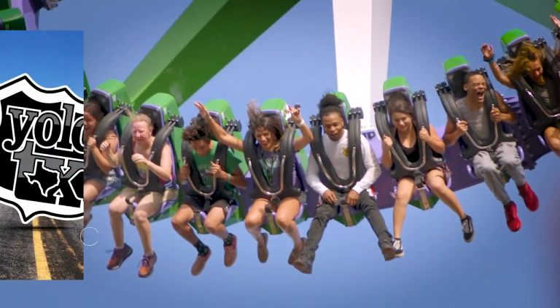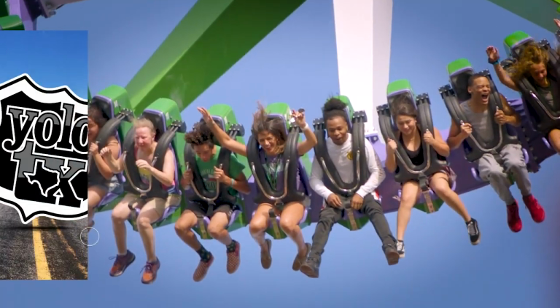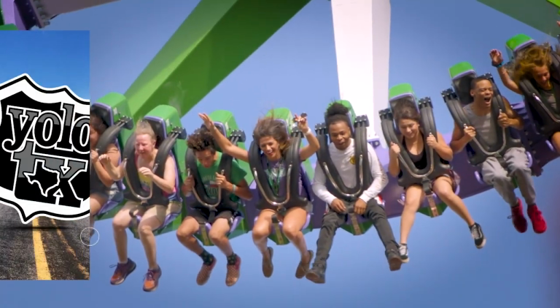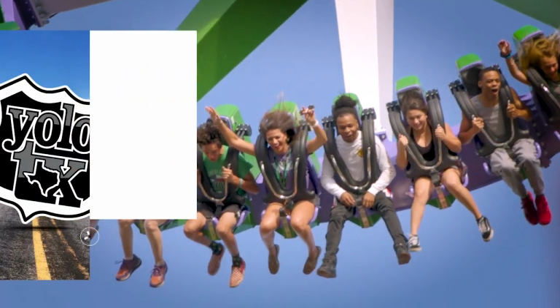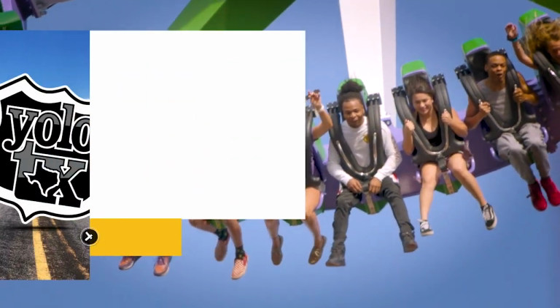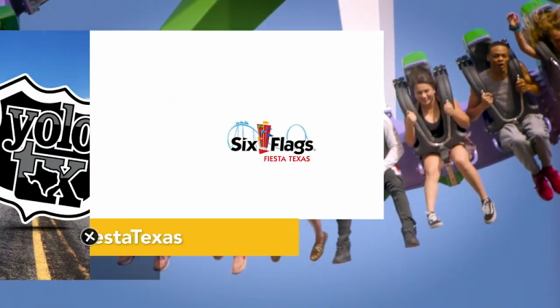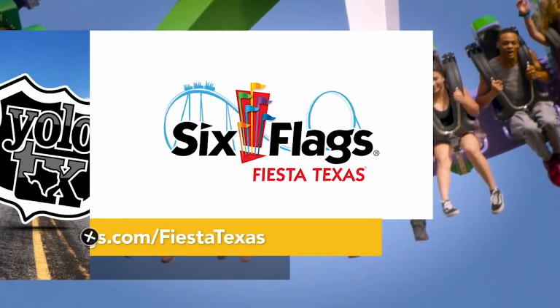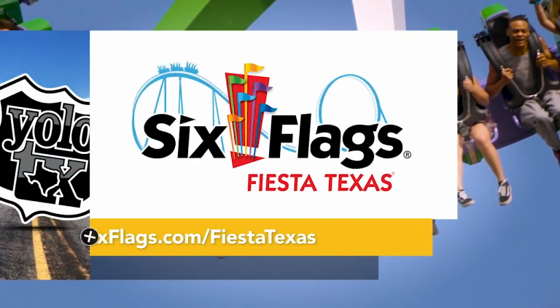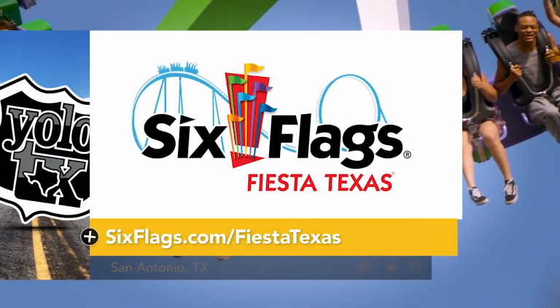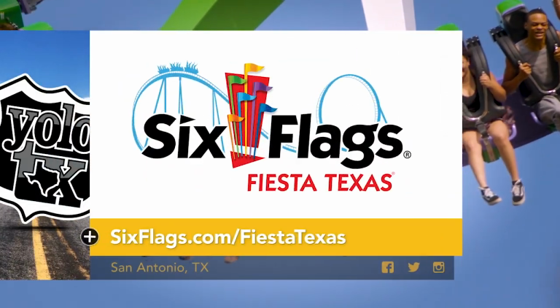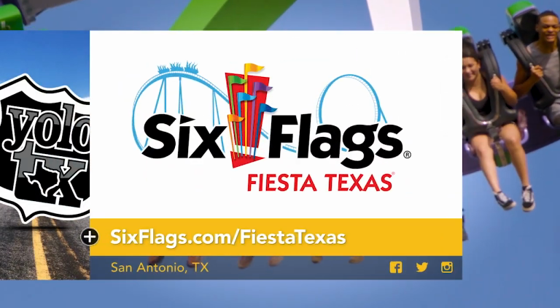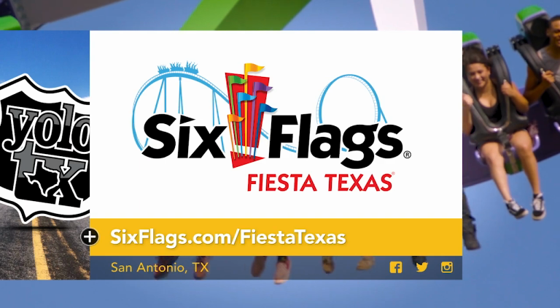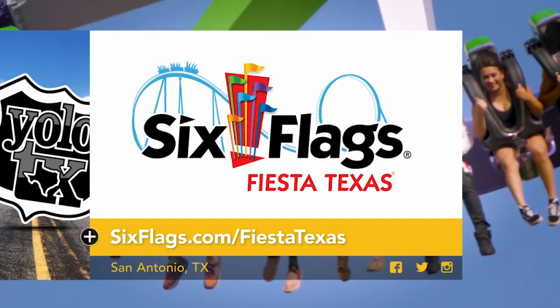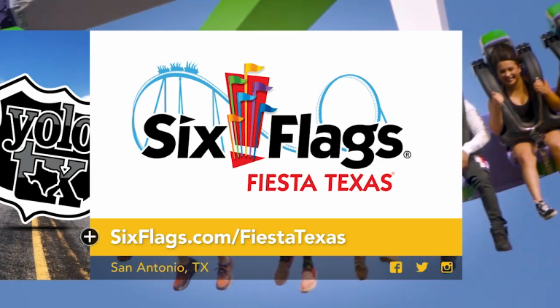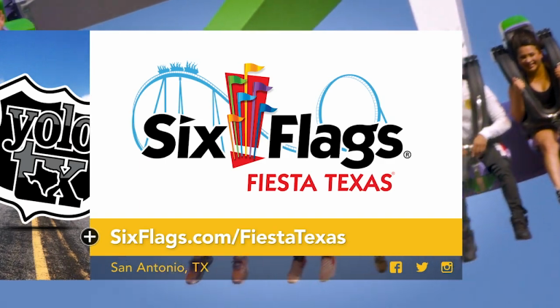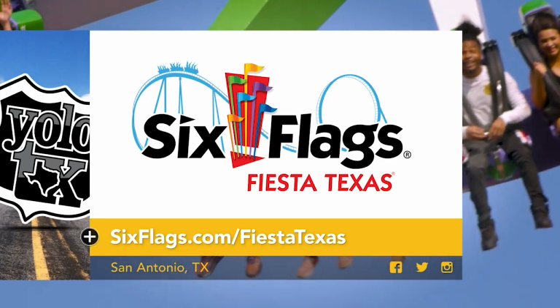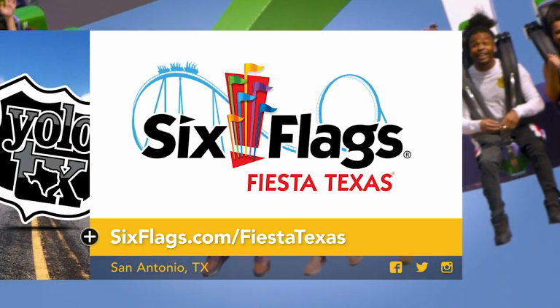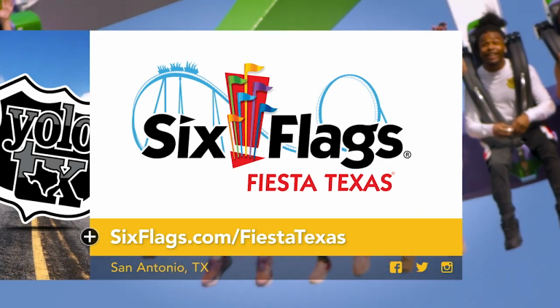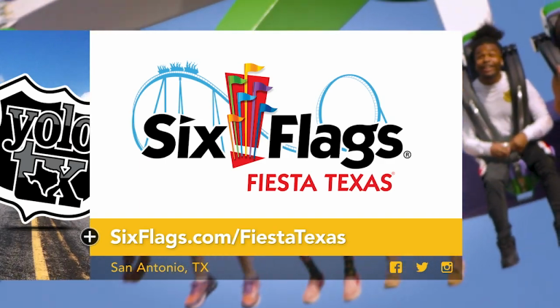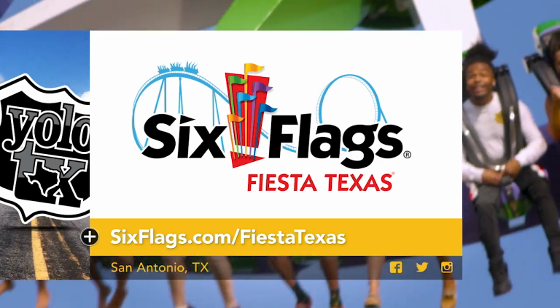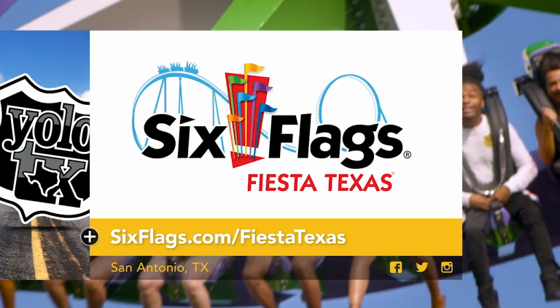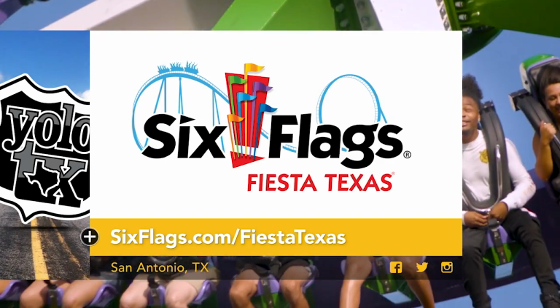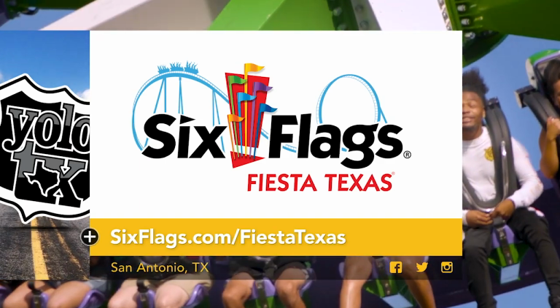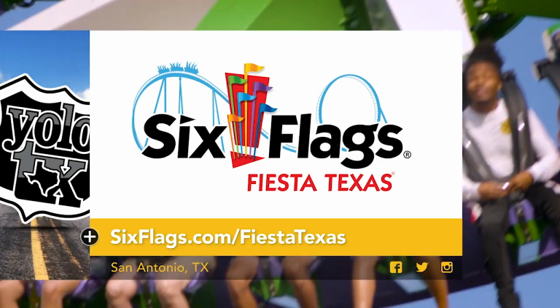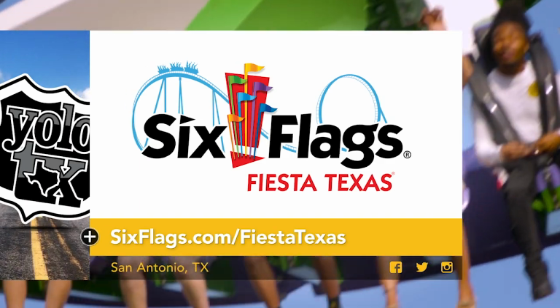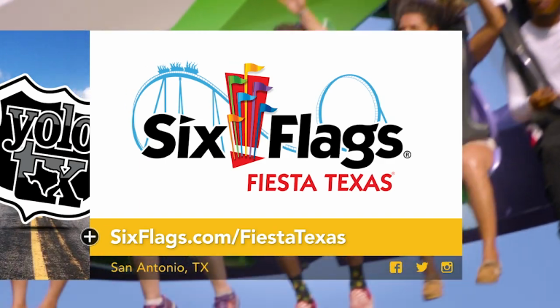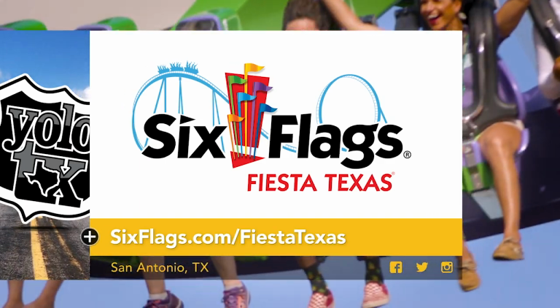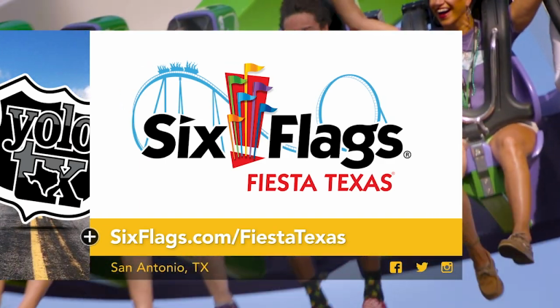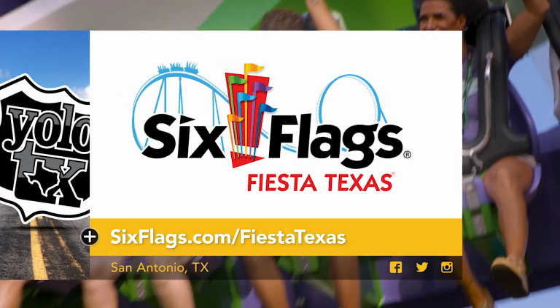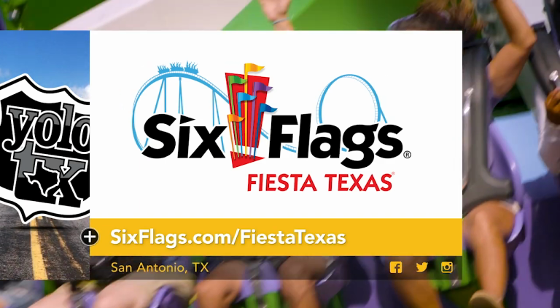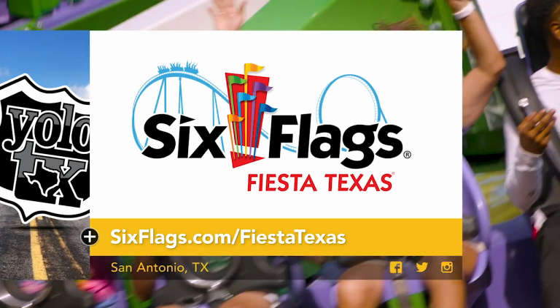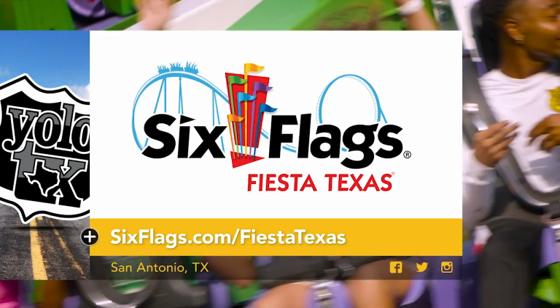Want to ride the Joker Carnival of Chaos for yourself? Visit the link below for park information.